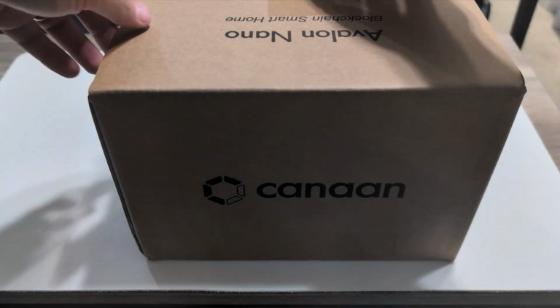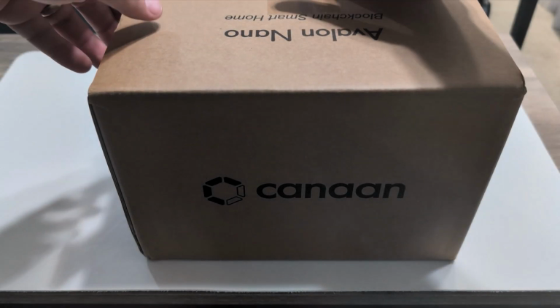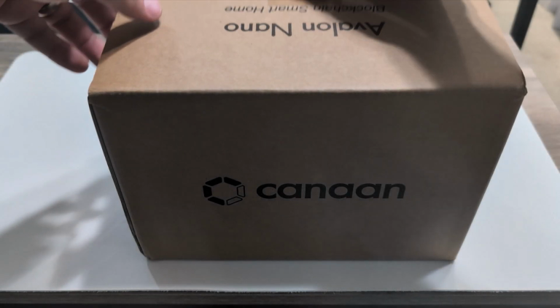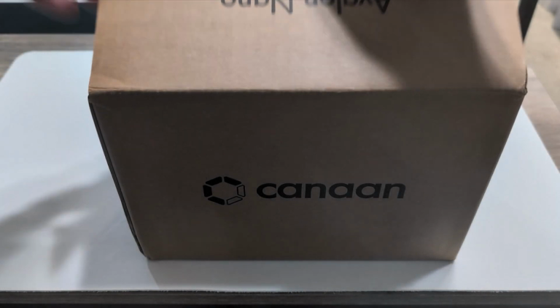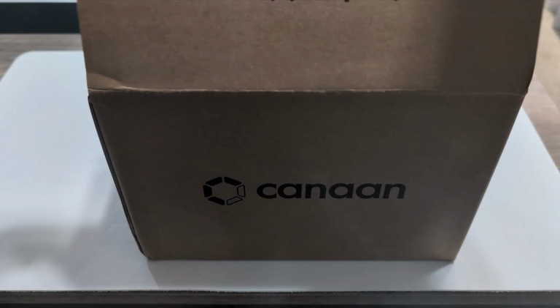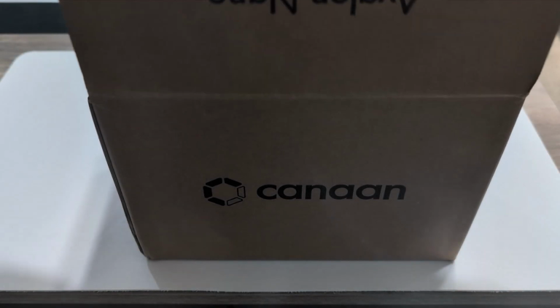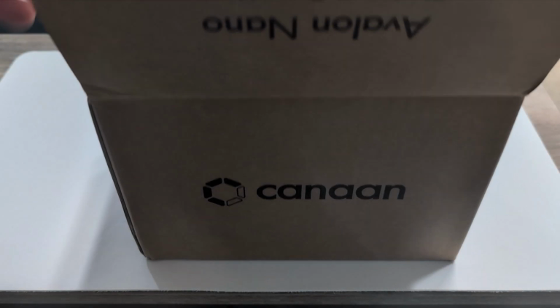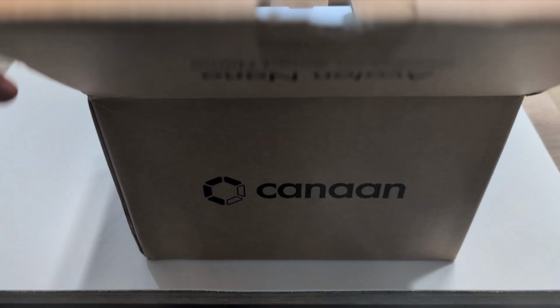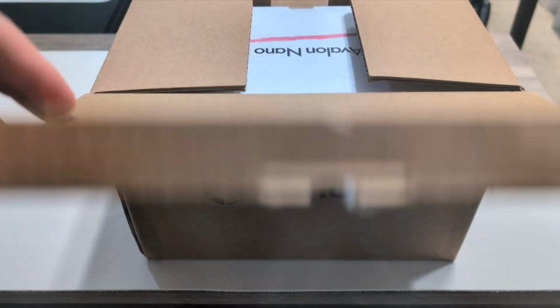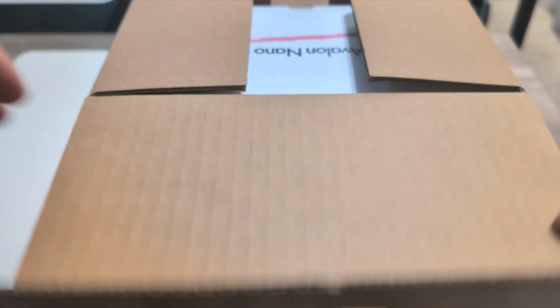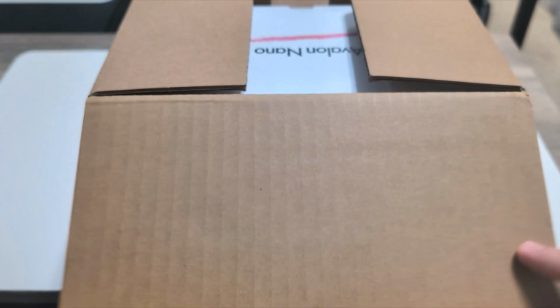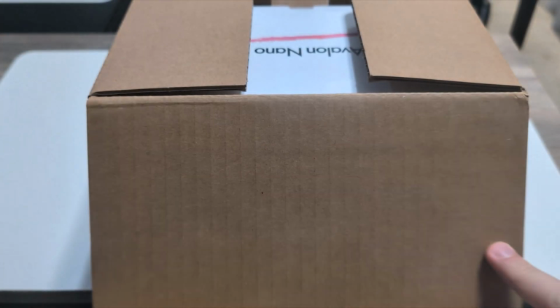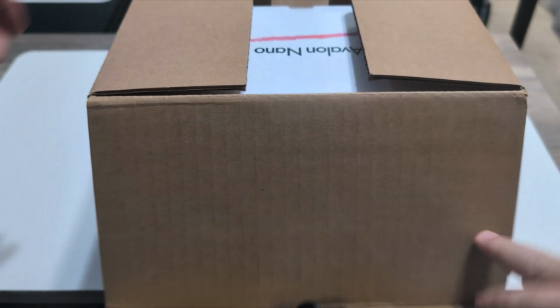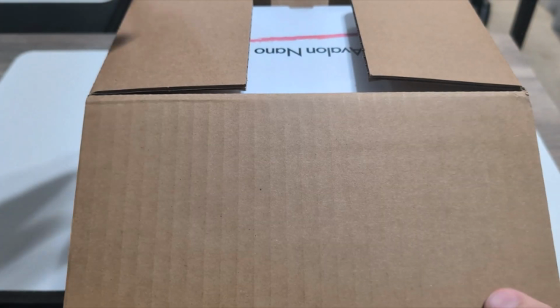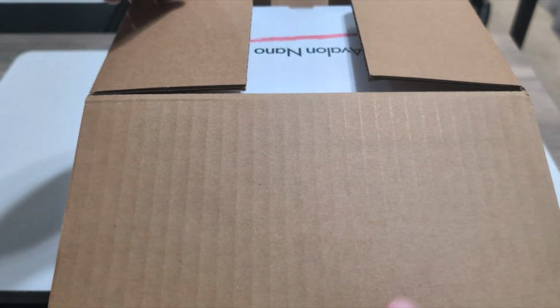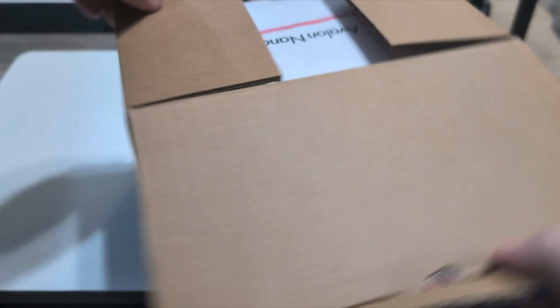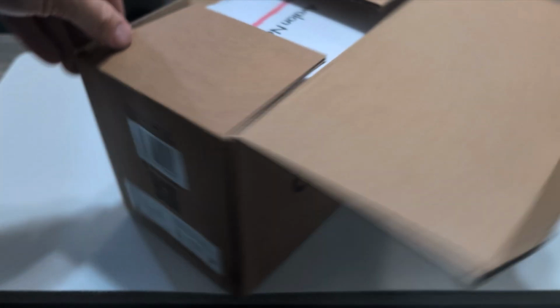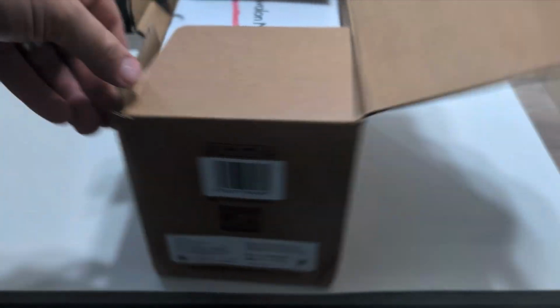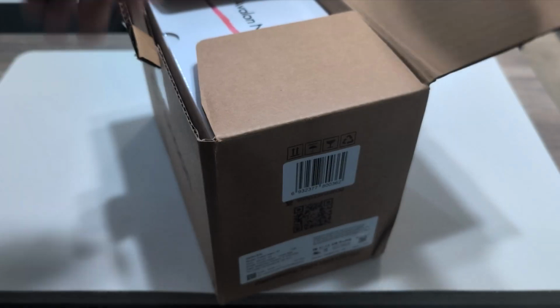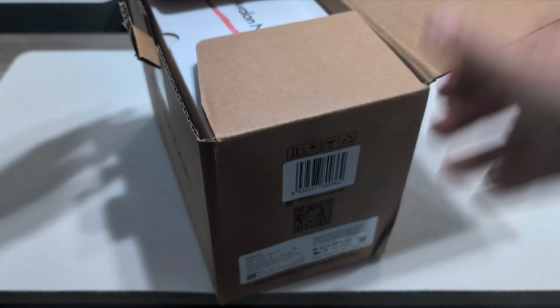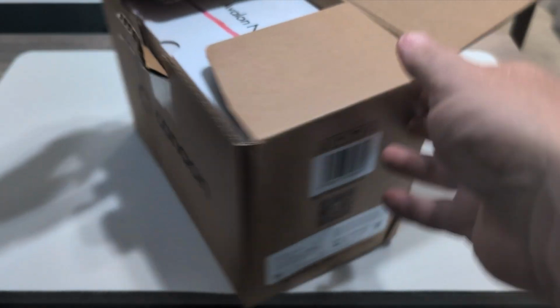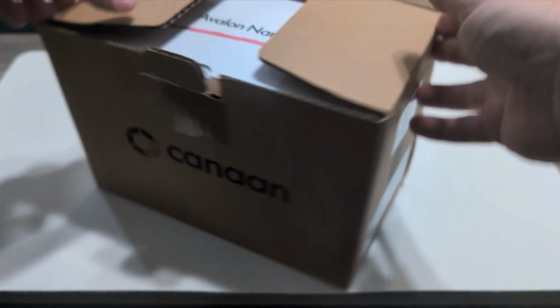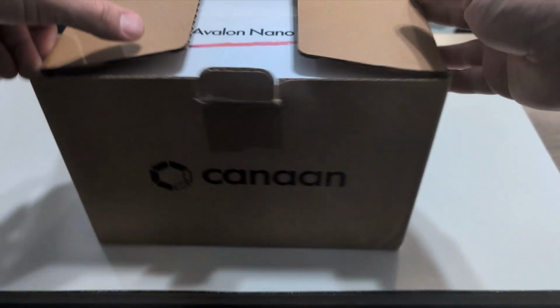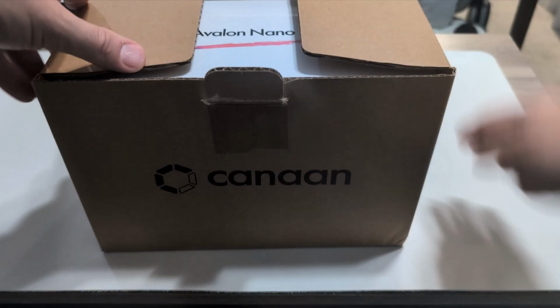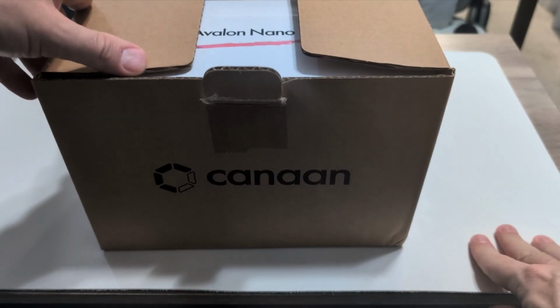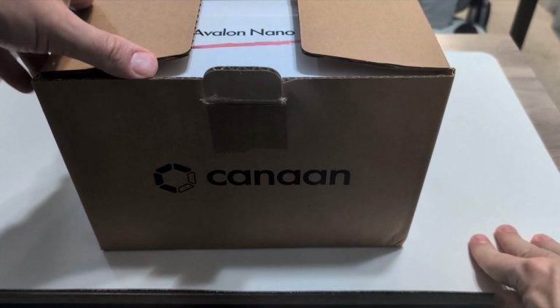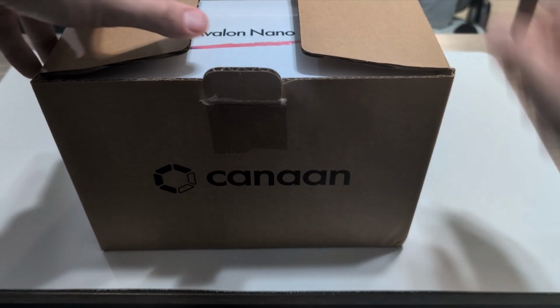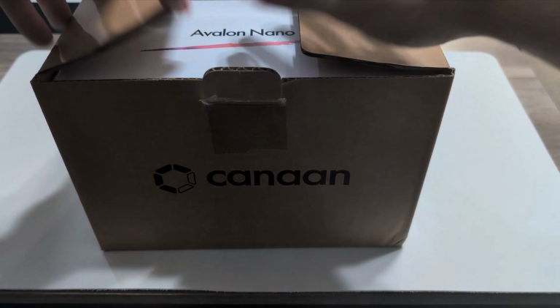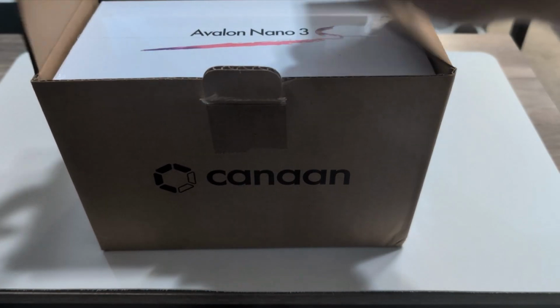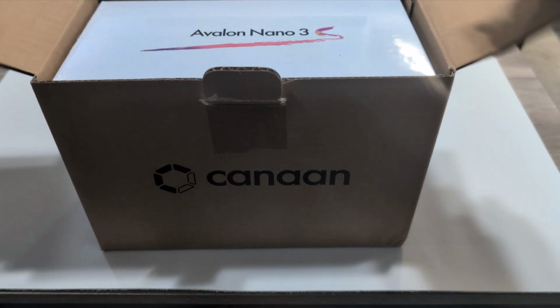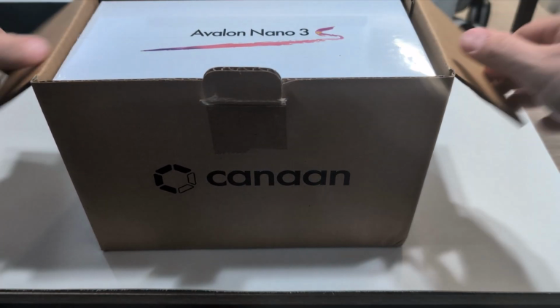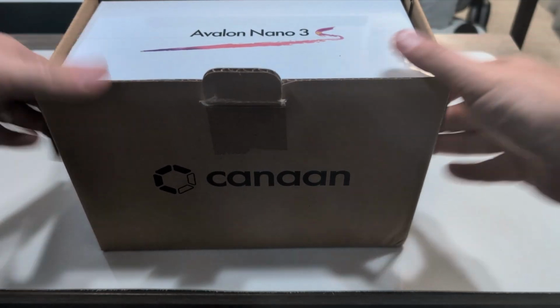Today I'm going to be unboxing an Avalon Nano 3S. I'll provide a brief overview, go through some of its features, and then get it connected to a pool.